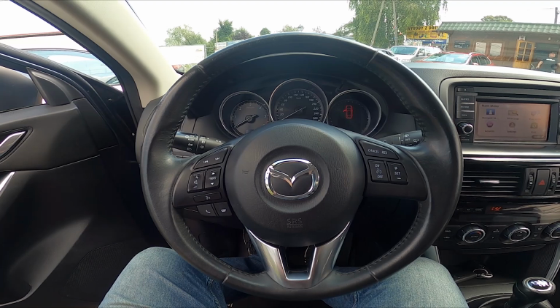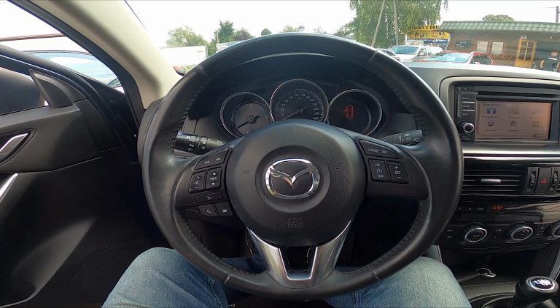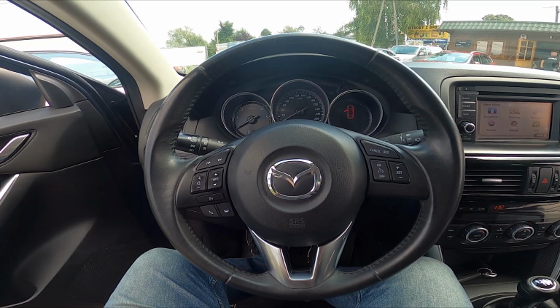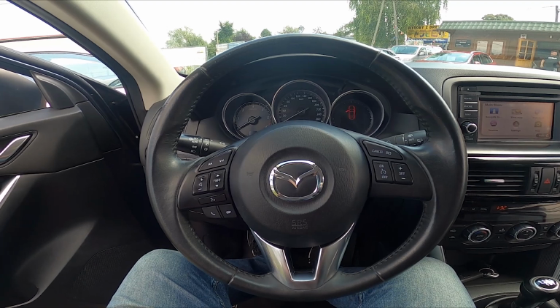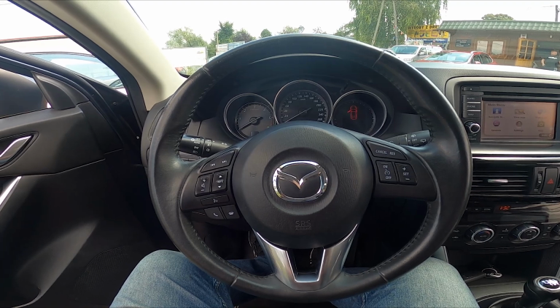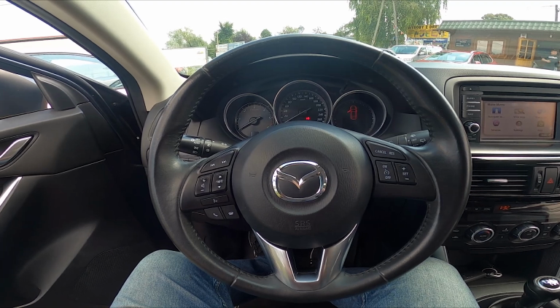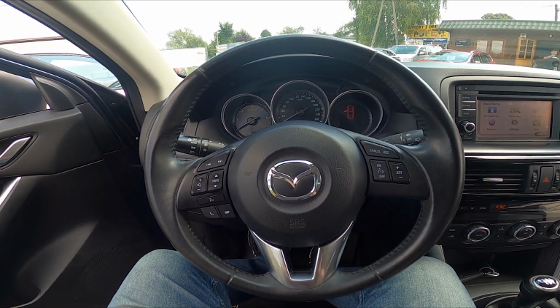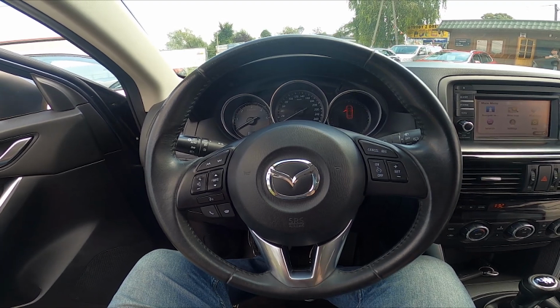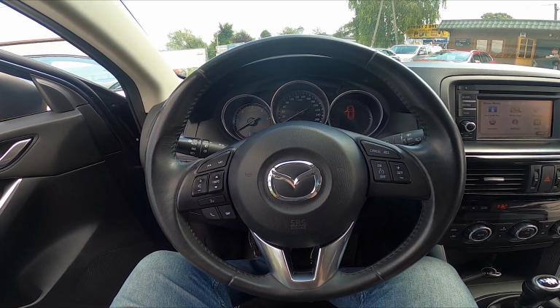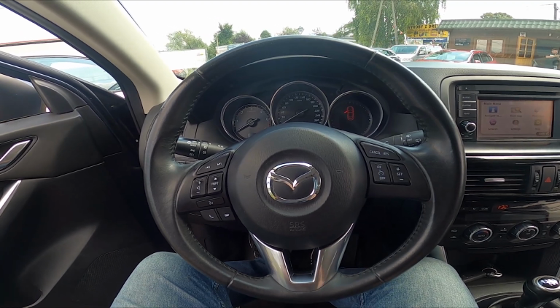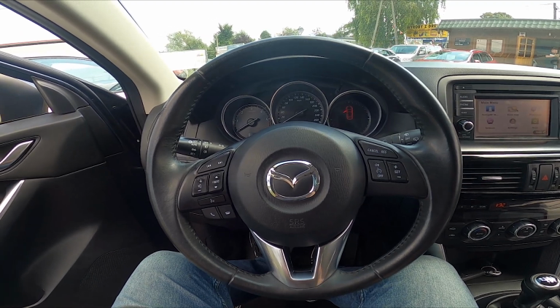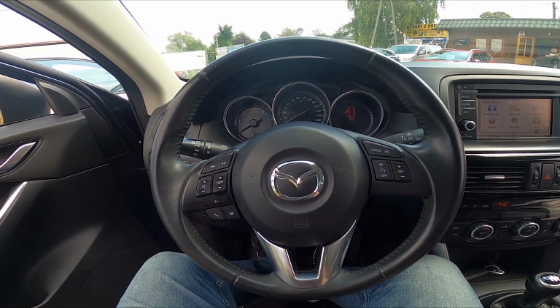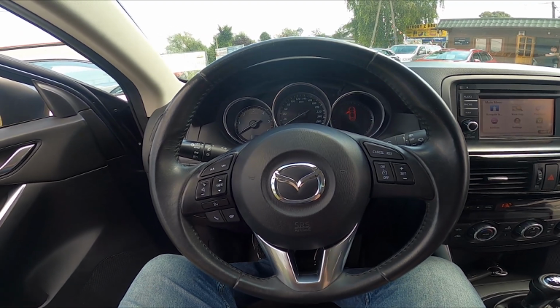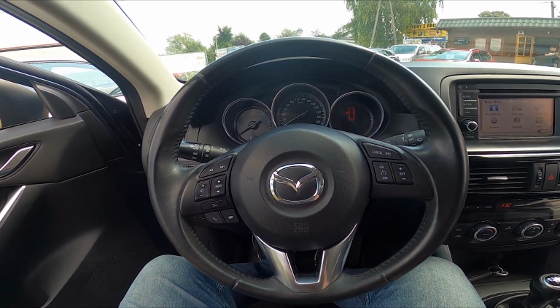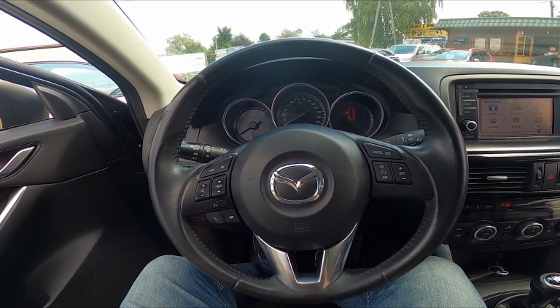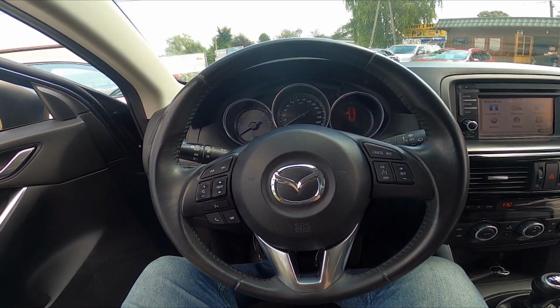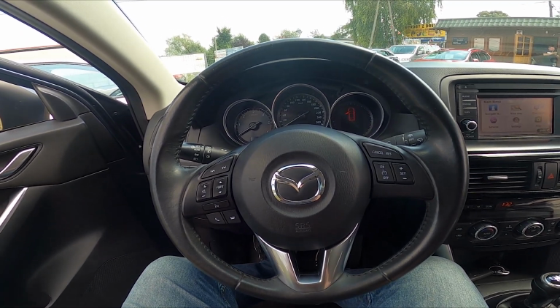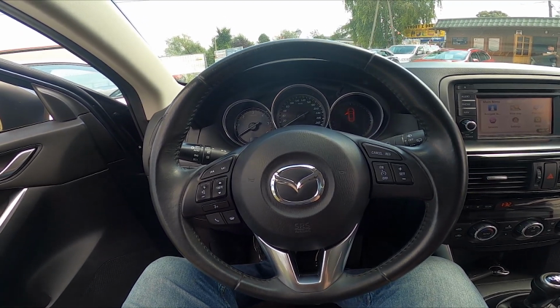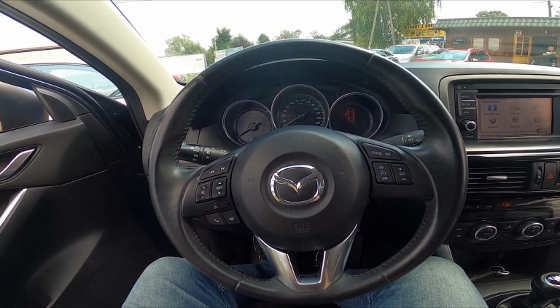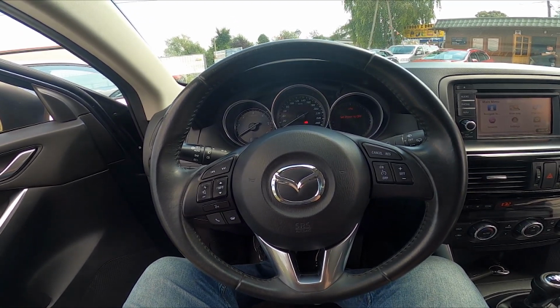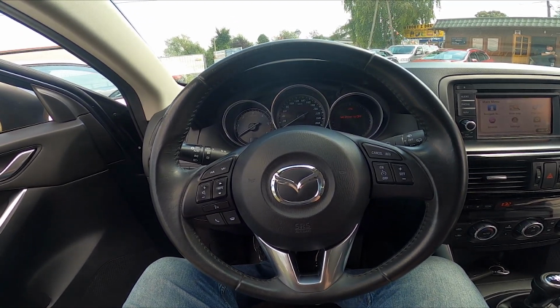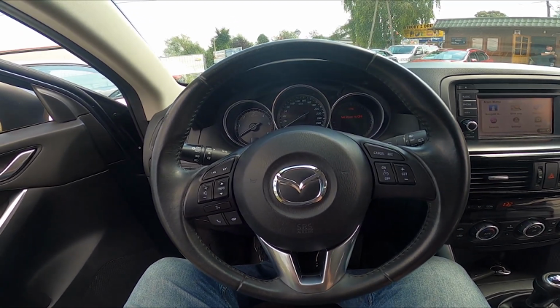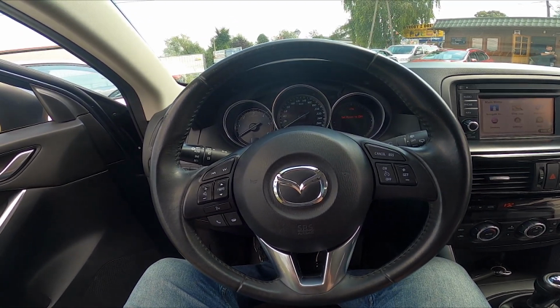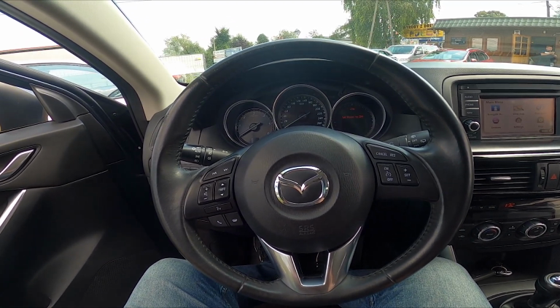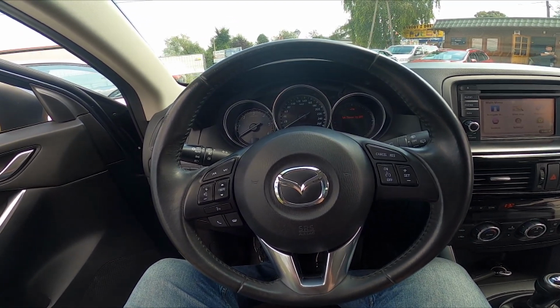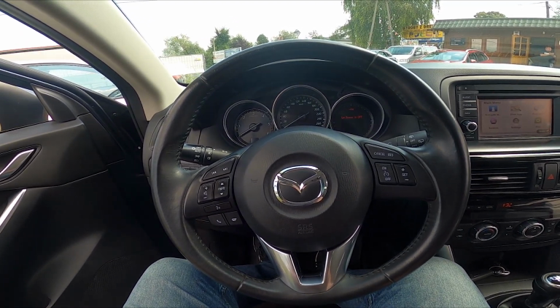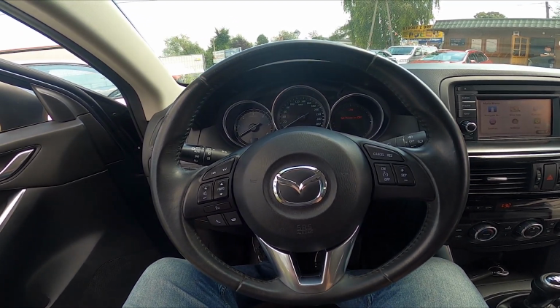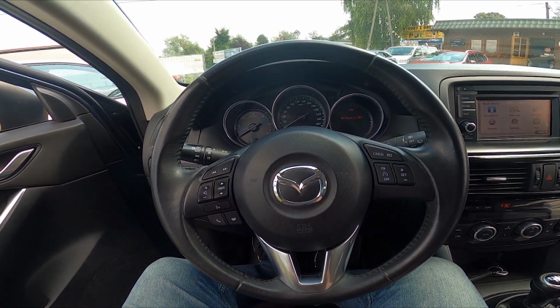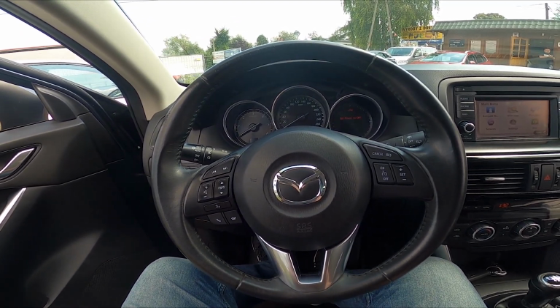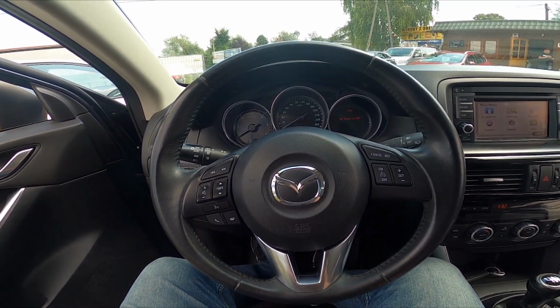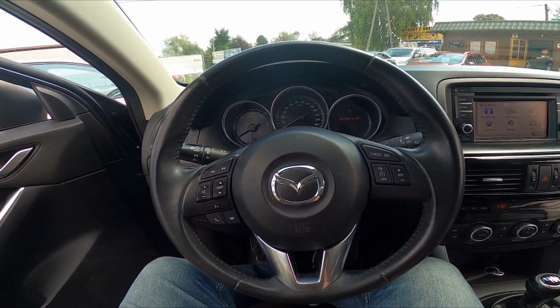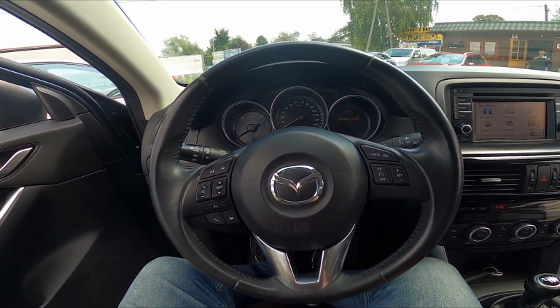Hello, today I'm in Mazda CX-5. In this video I'll show you where is the AUX jack.